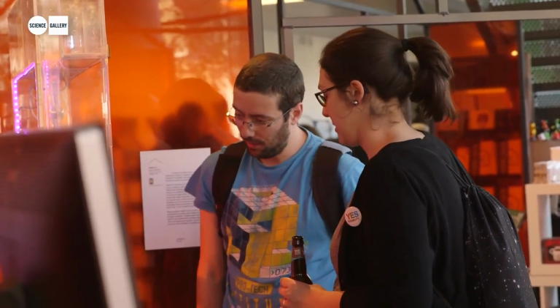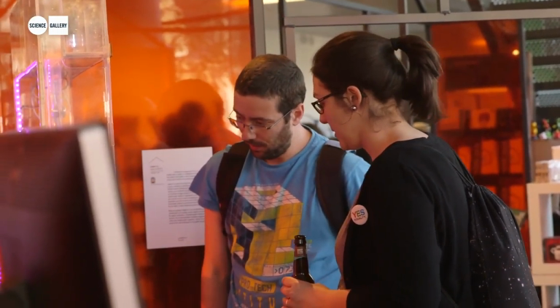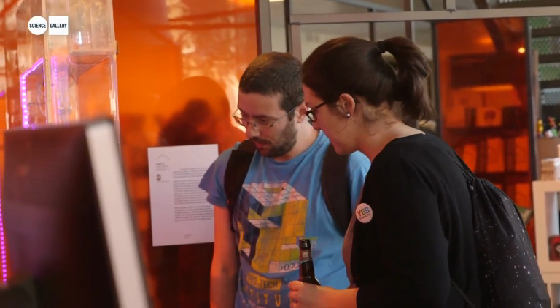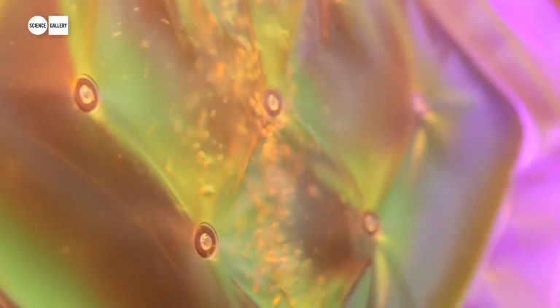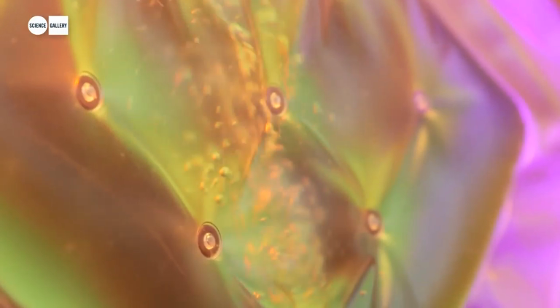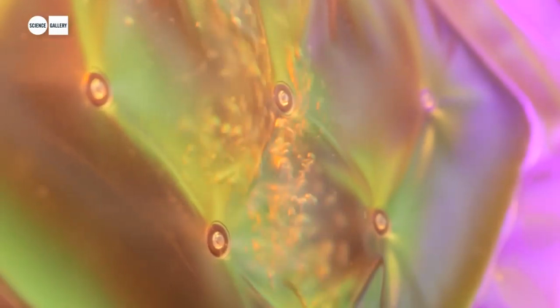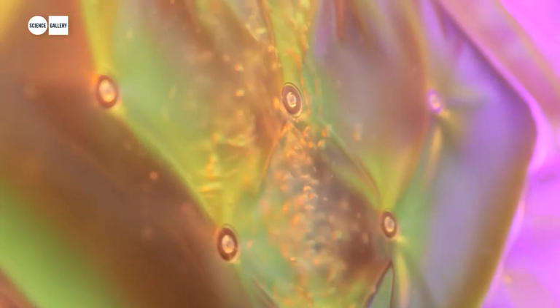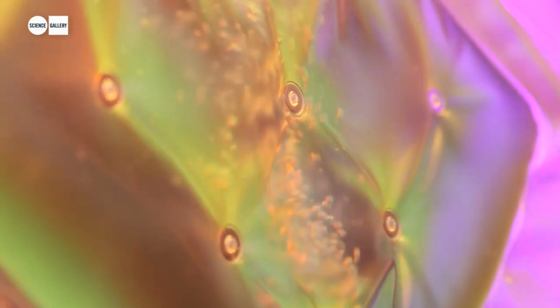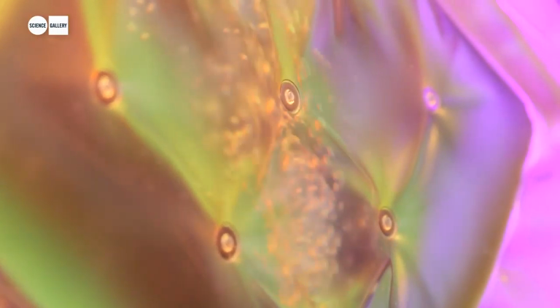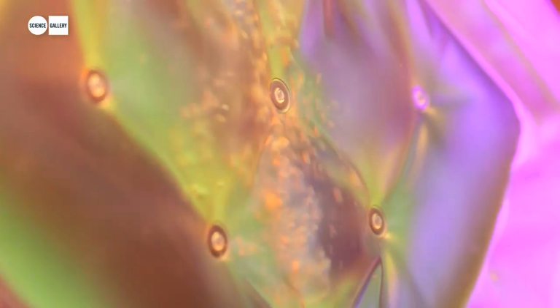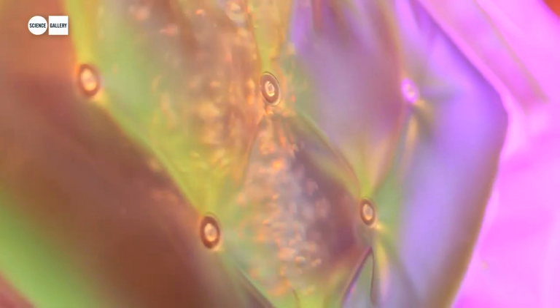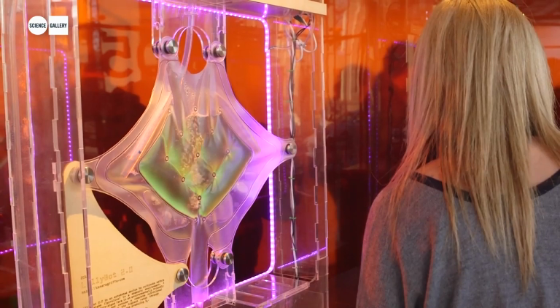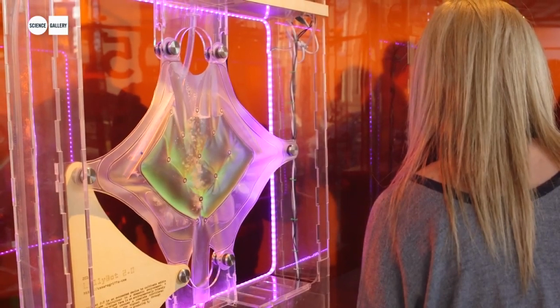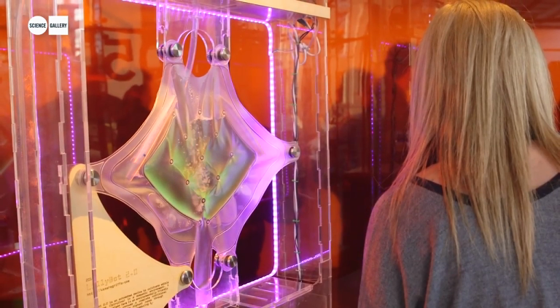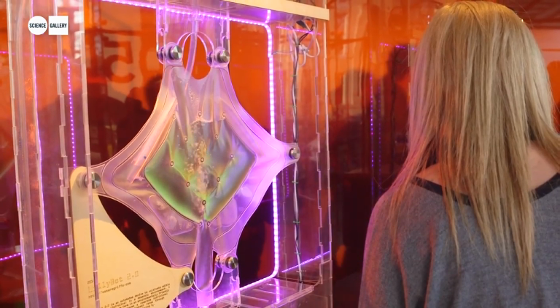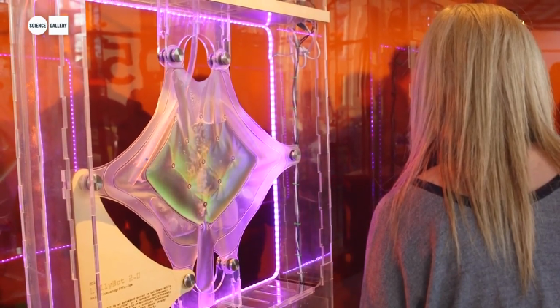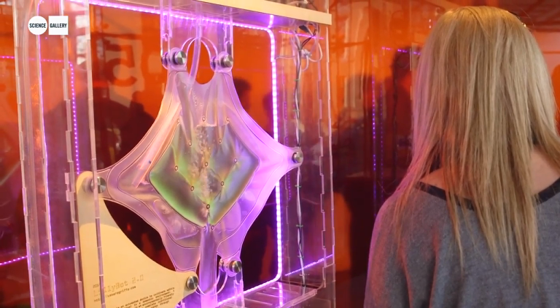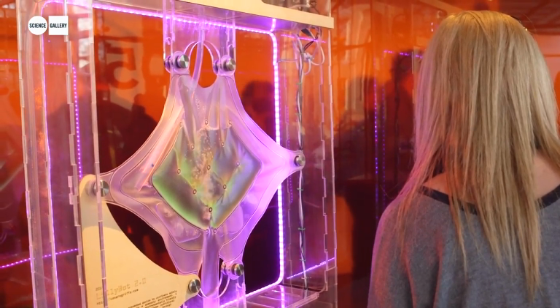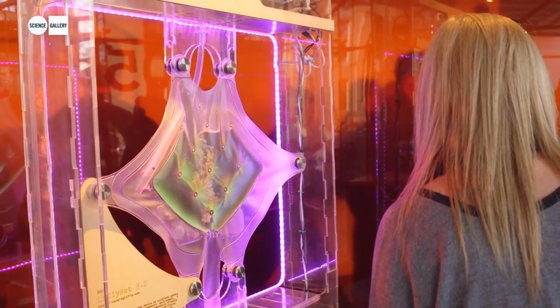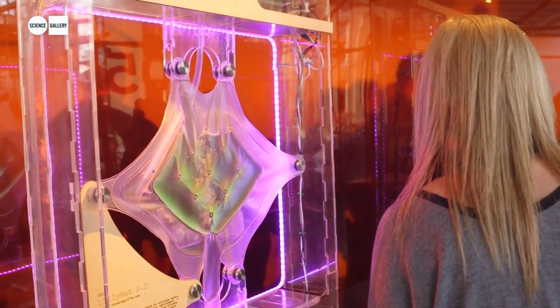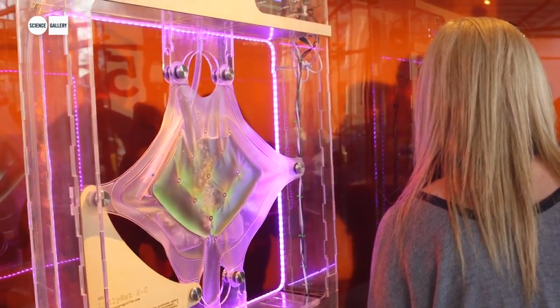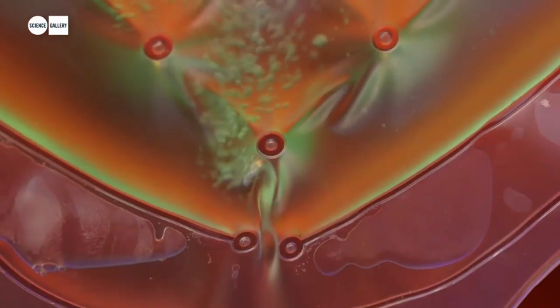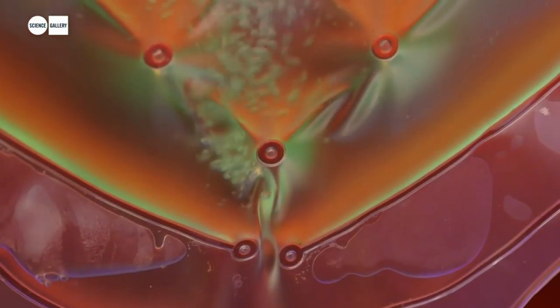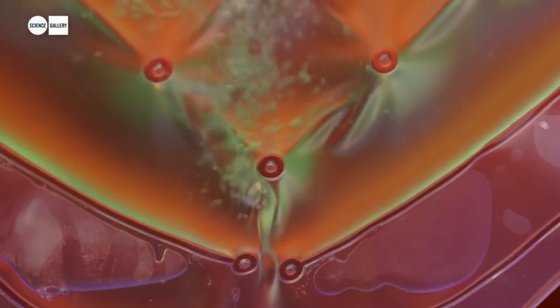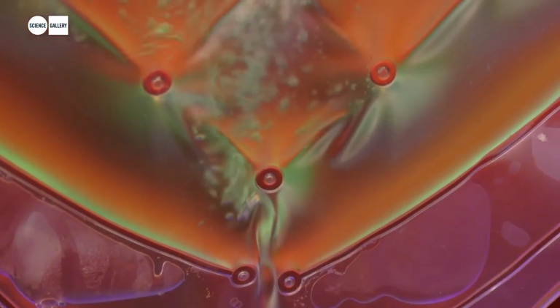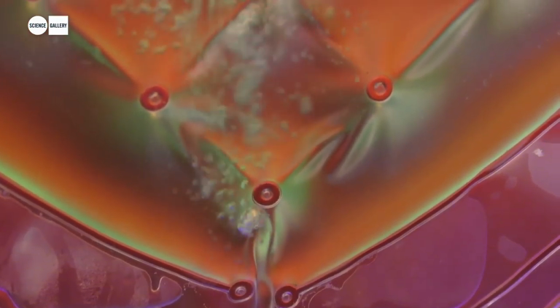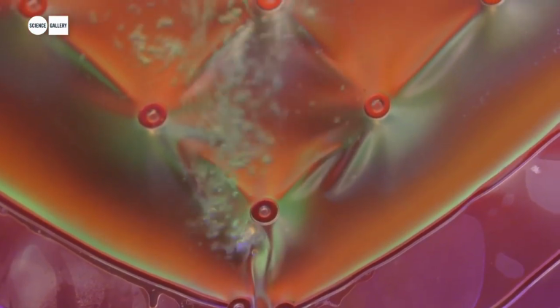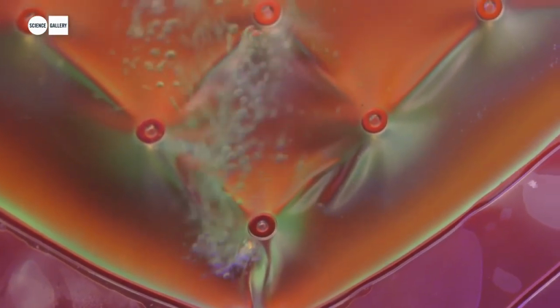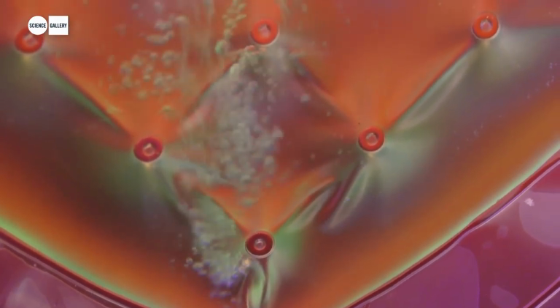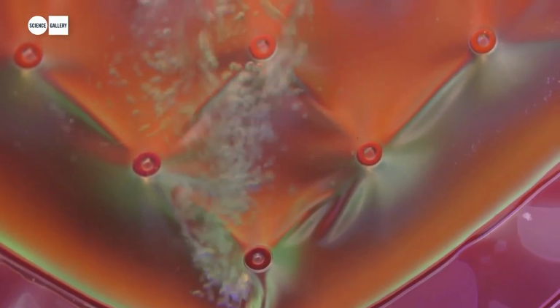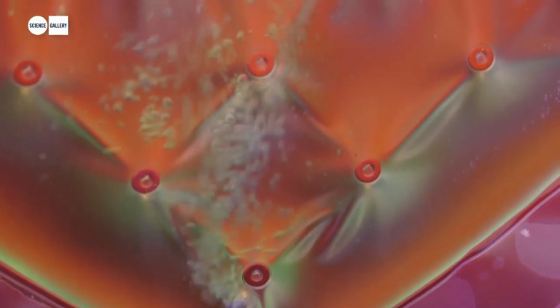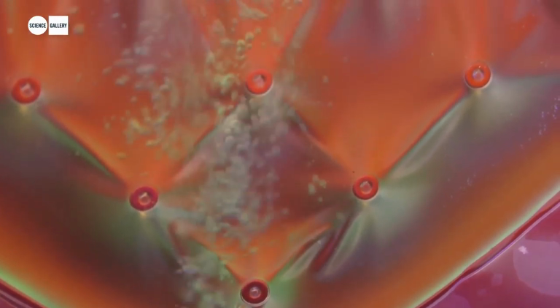When you approach LilyBot 2.0, it bubbles and the liquid flows through its beautiful little pipes and it purifies the air that you breathe.